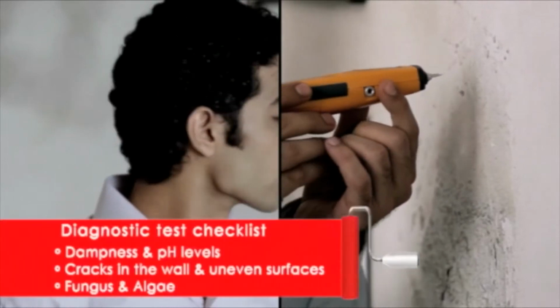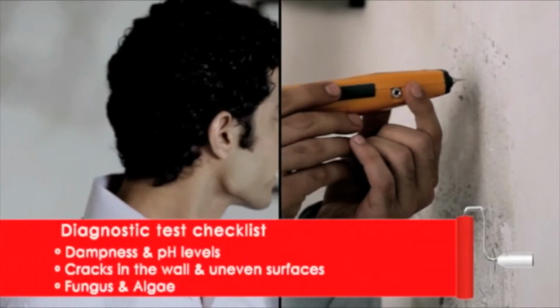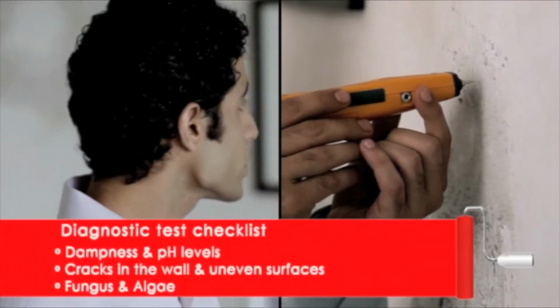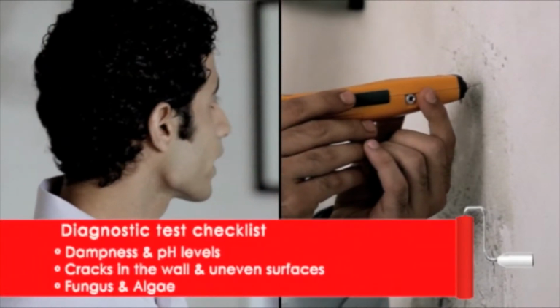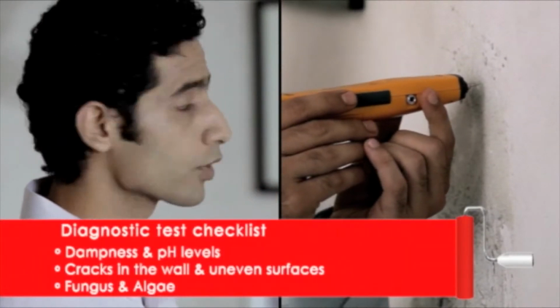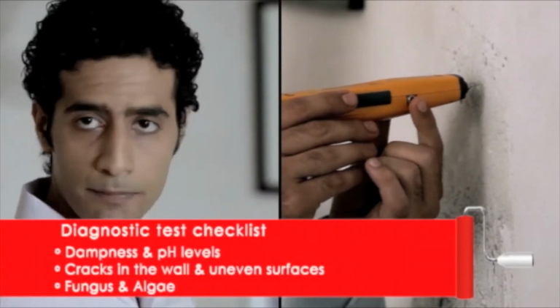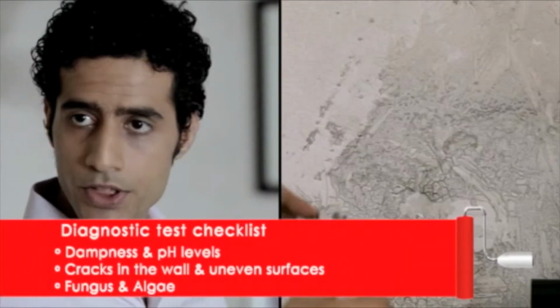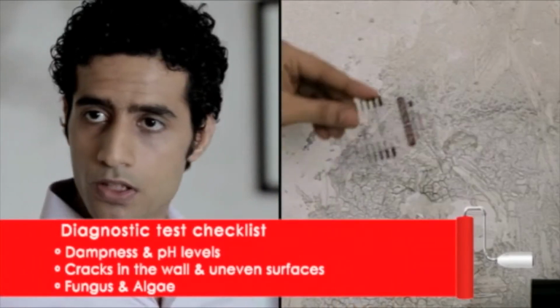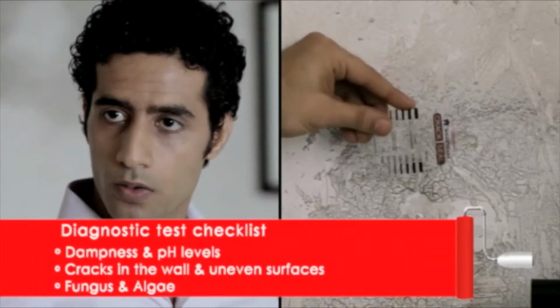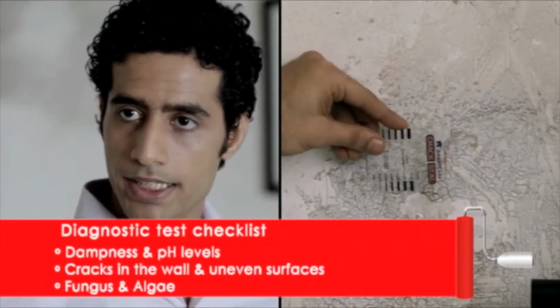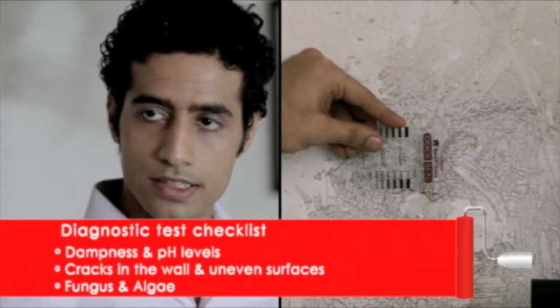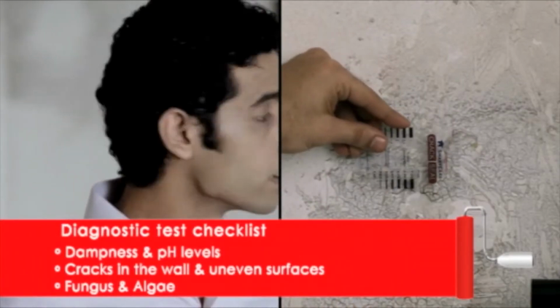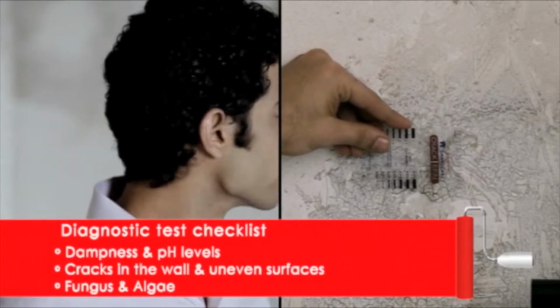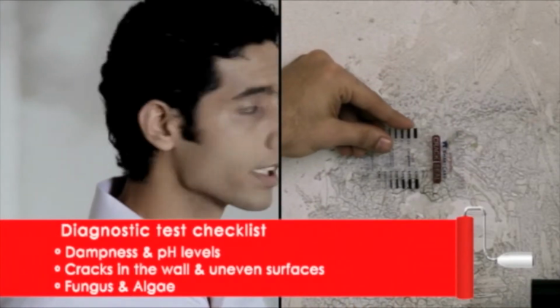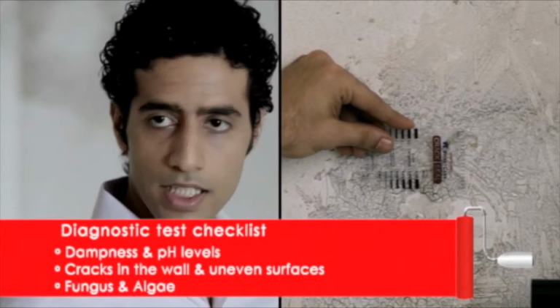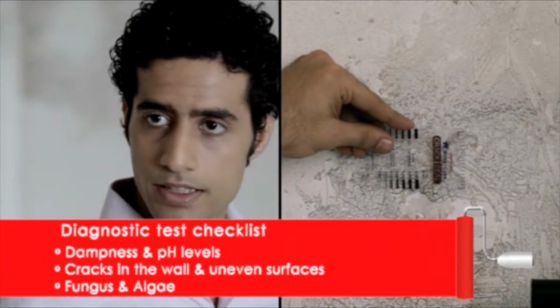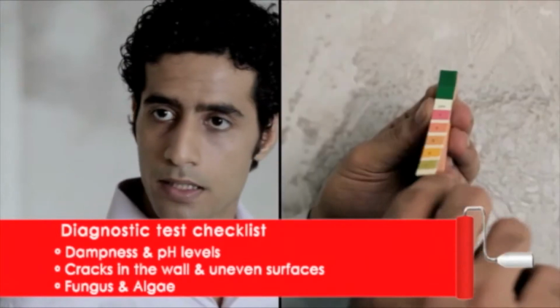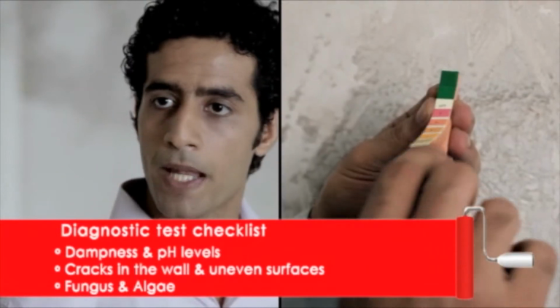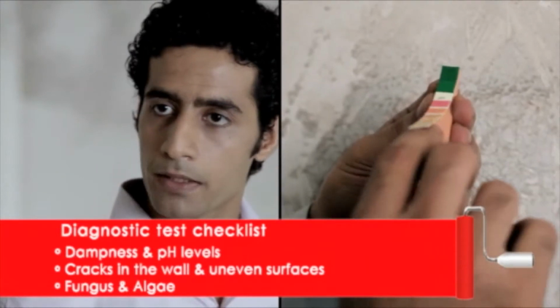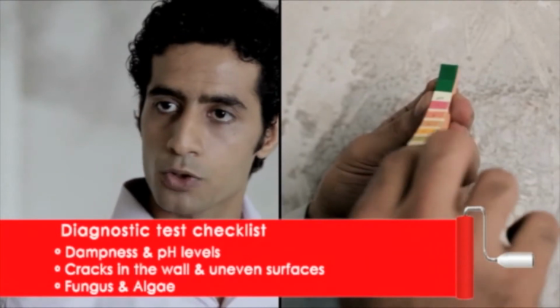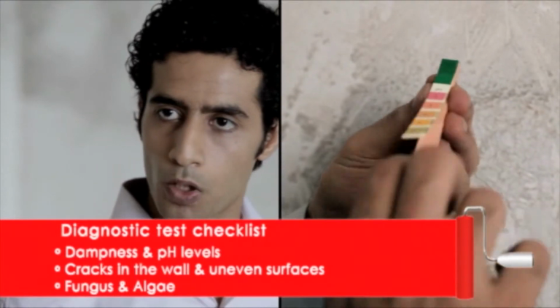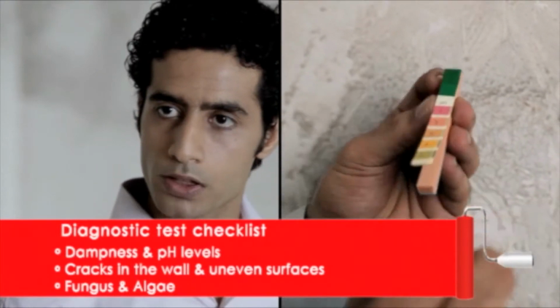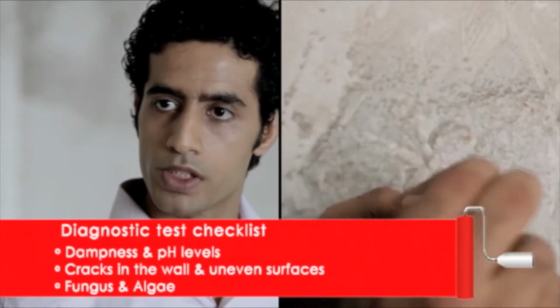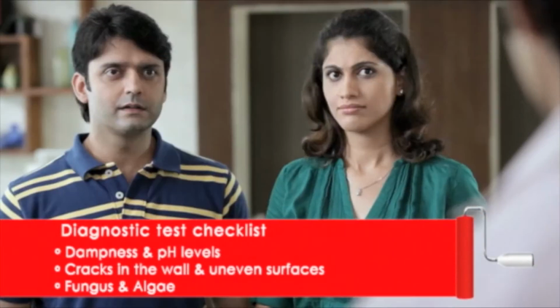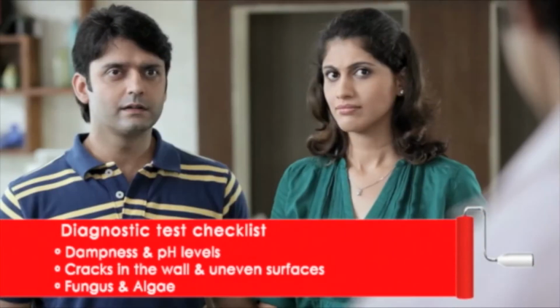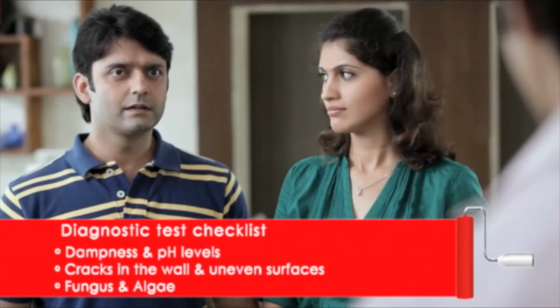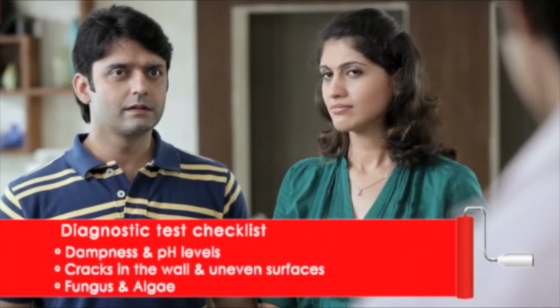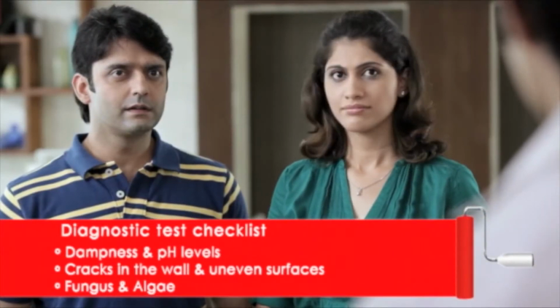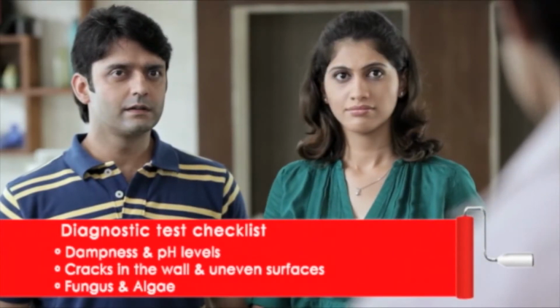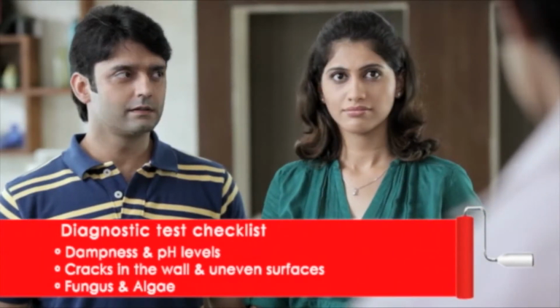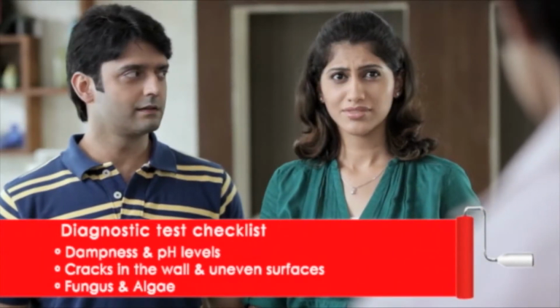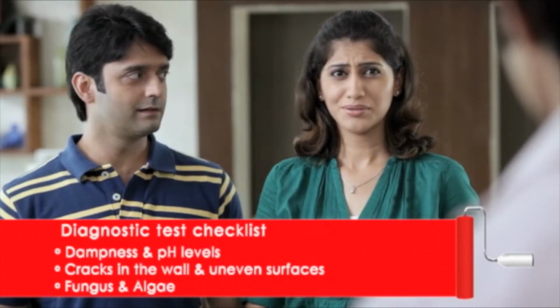Right now, we're checking for dampness or cracks, dirt and dust, black and brown spots, which indicates algae or fungus.